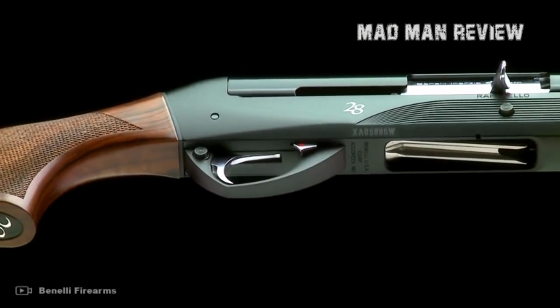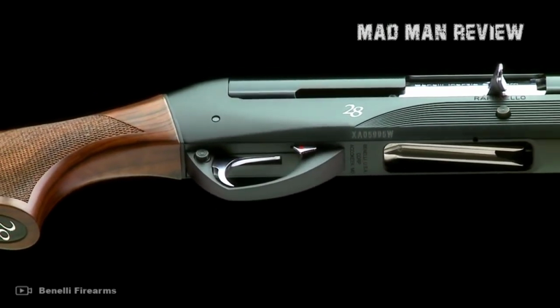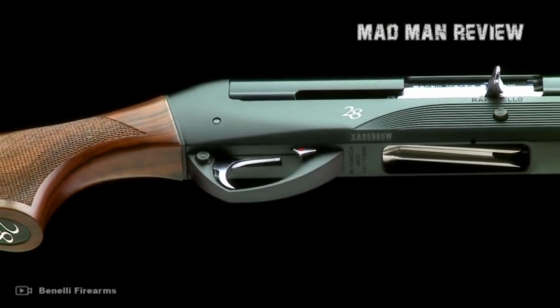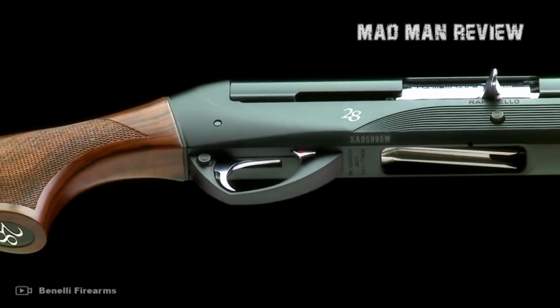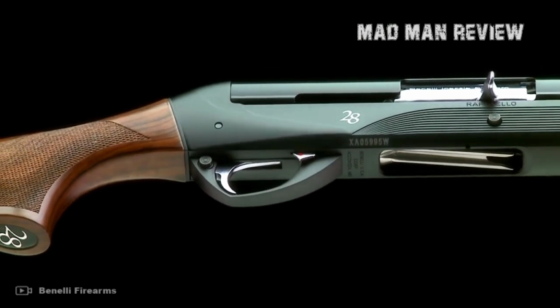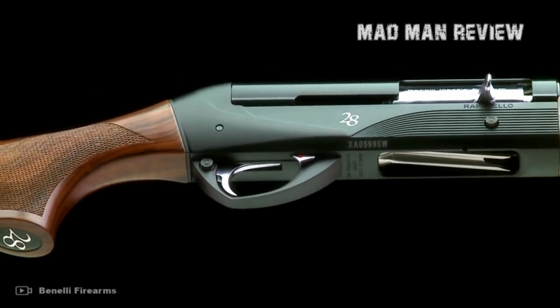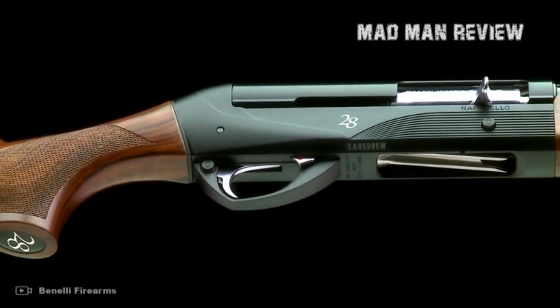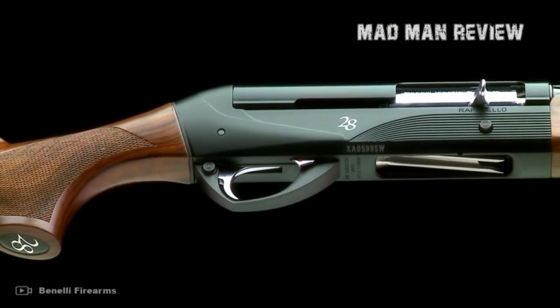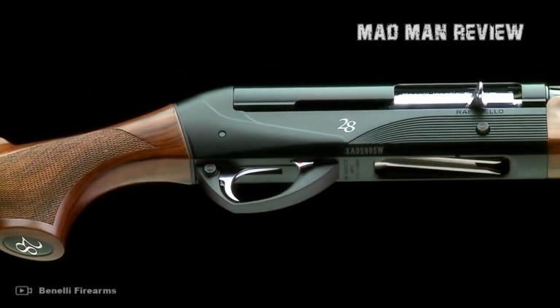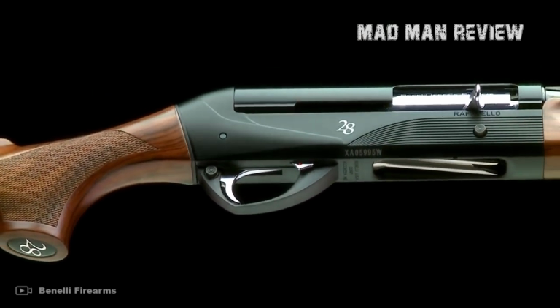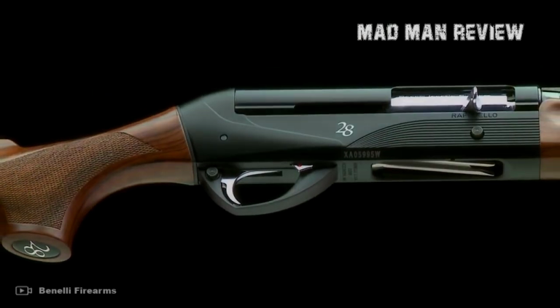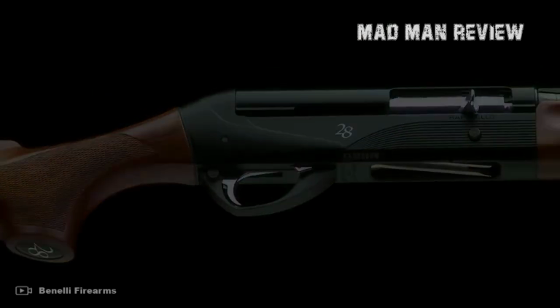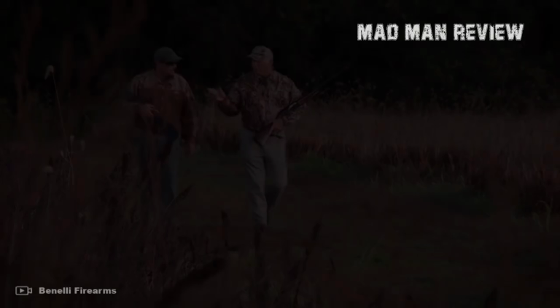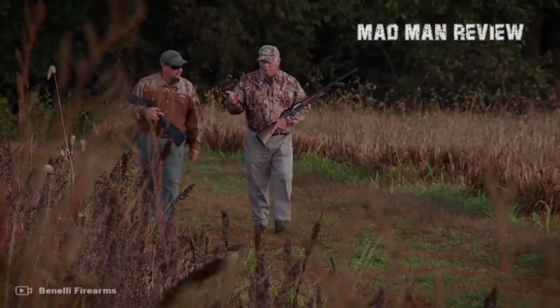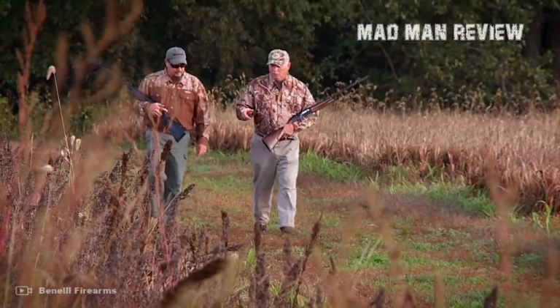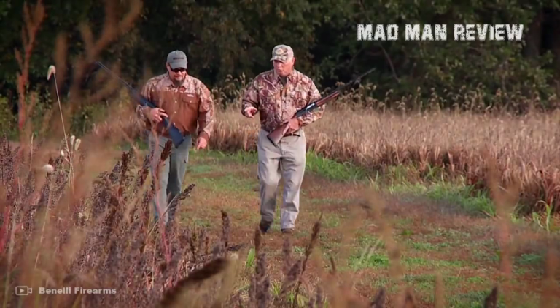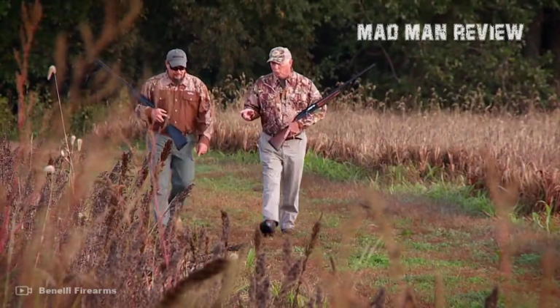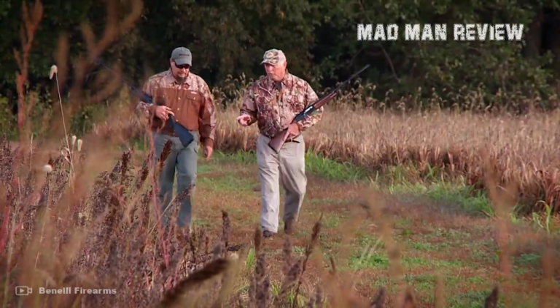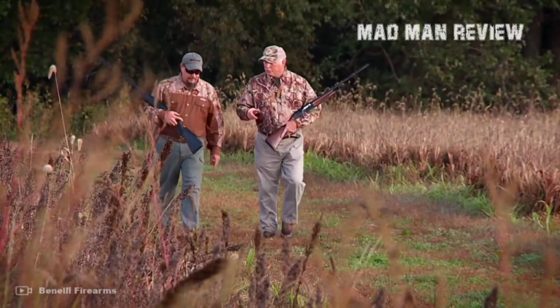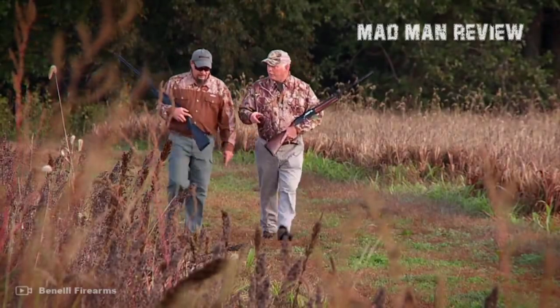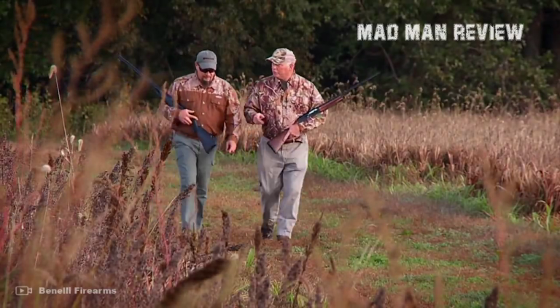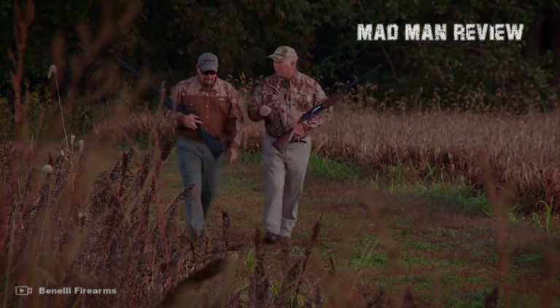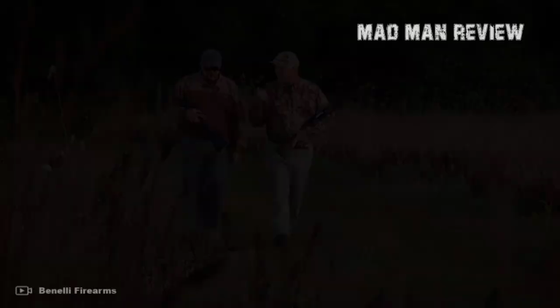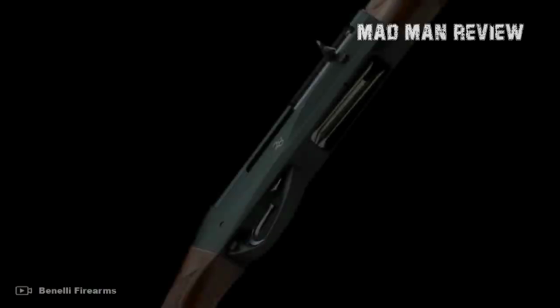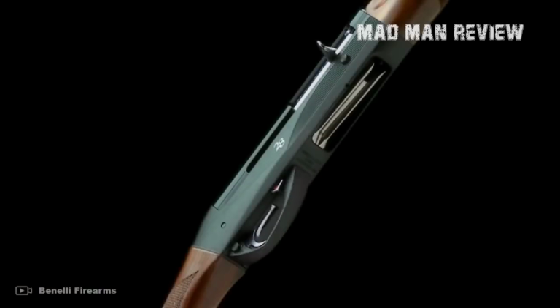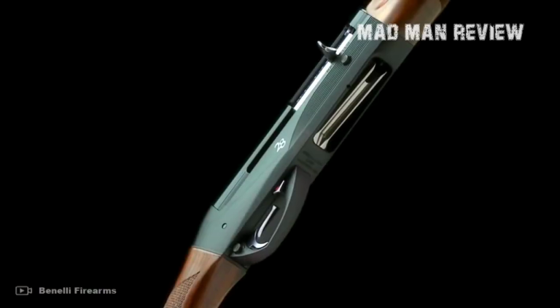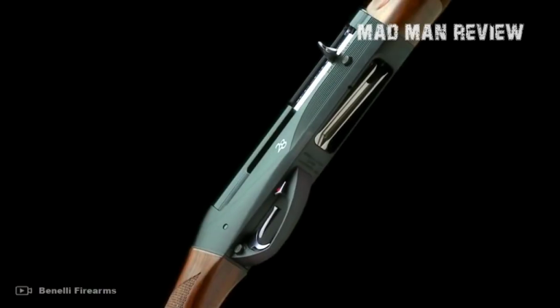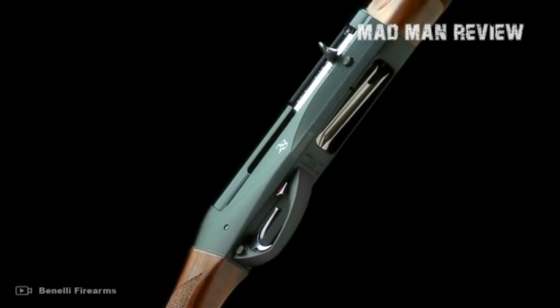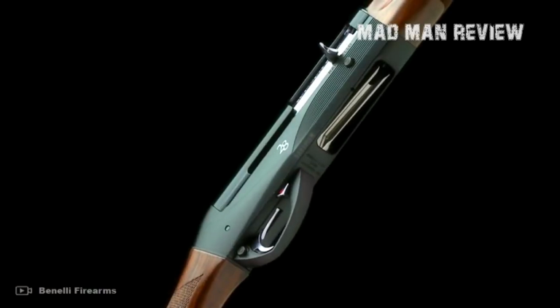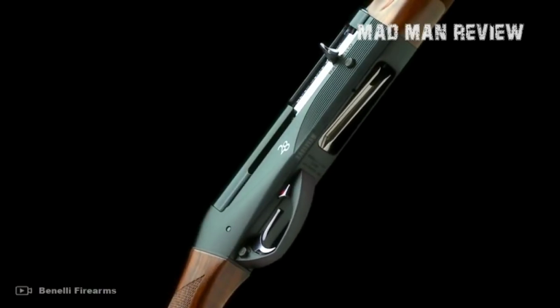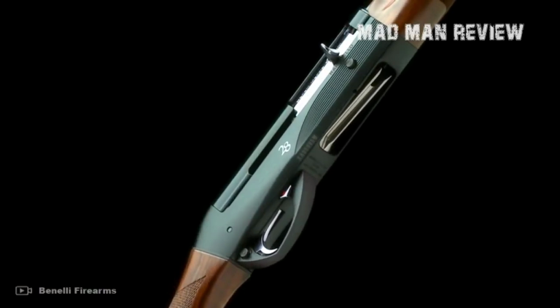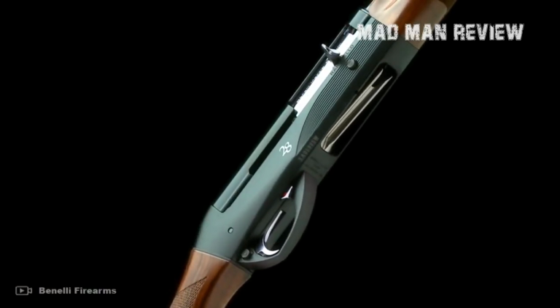The inertia-driven action runs smoothly, and the walnut comes with a weather coat. In 28 gauge, it comes at a price of around $1,800.